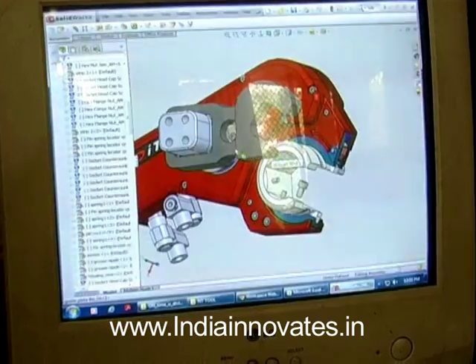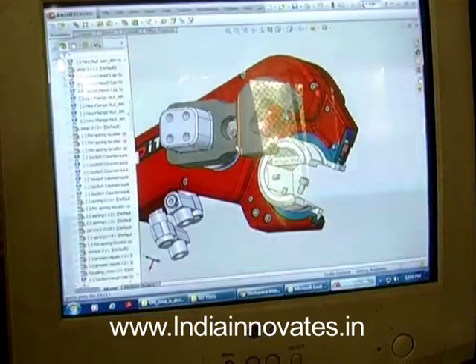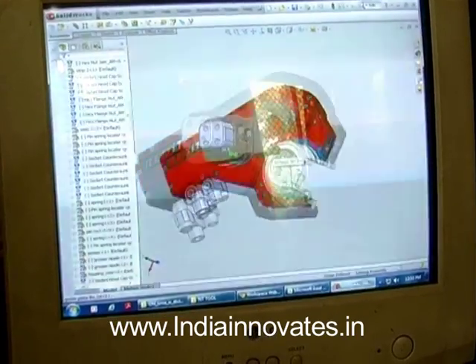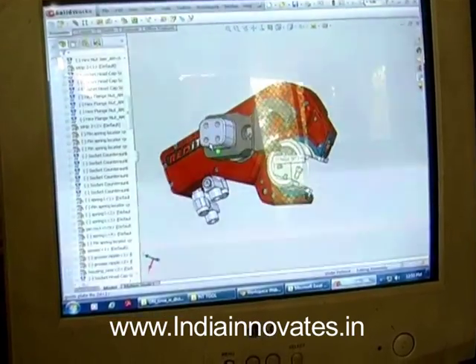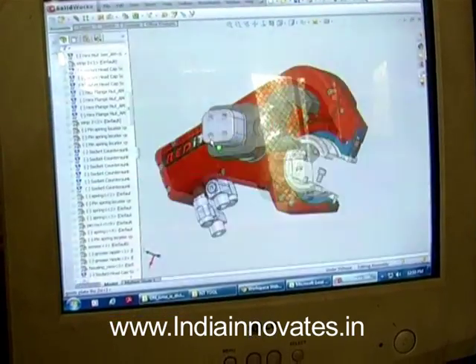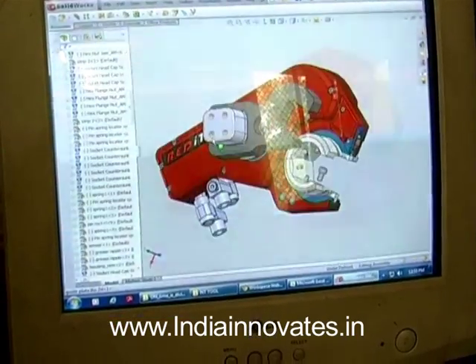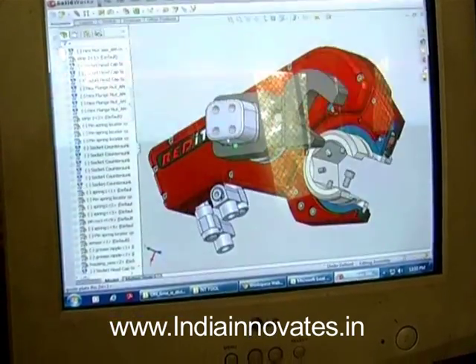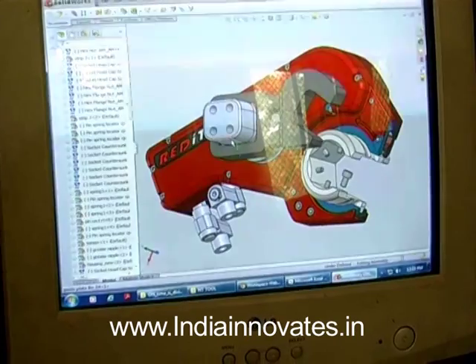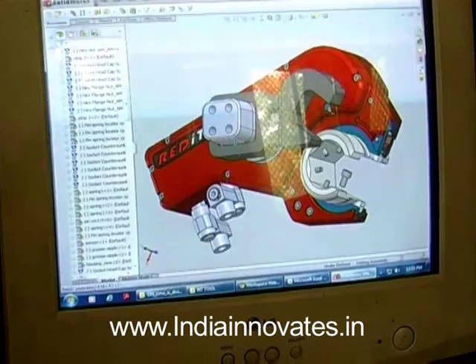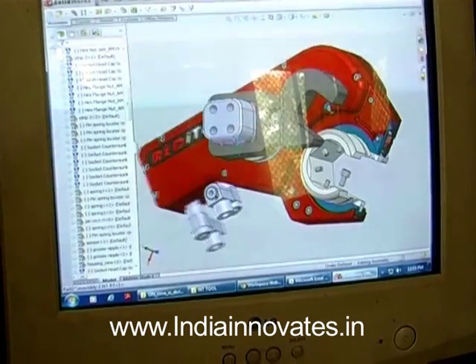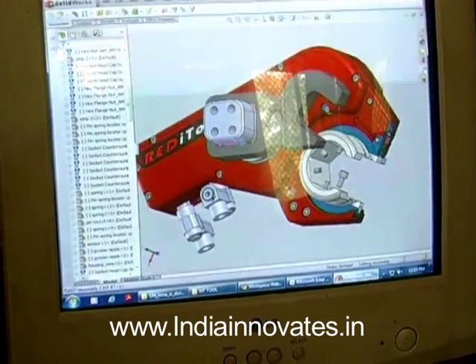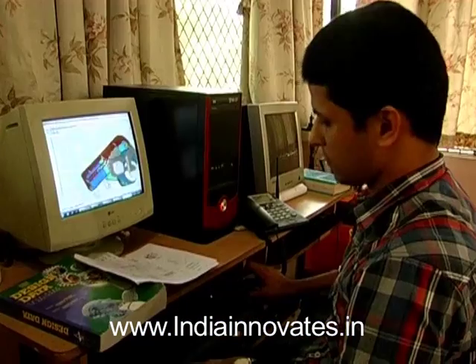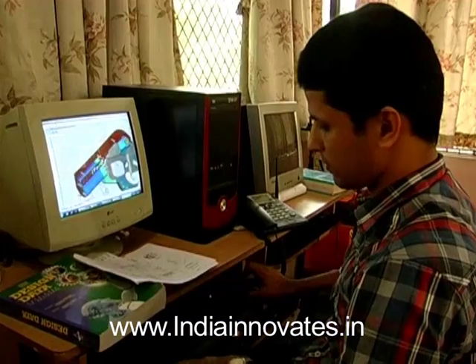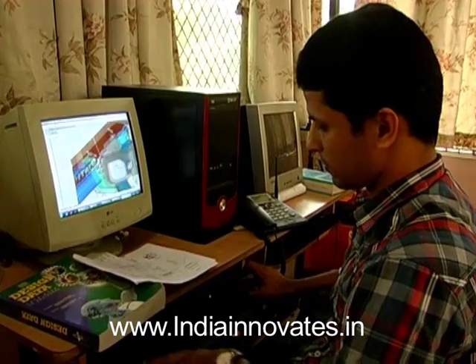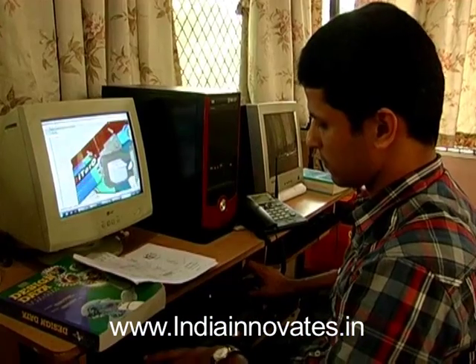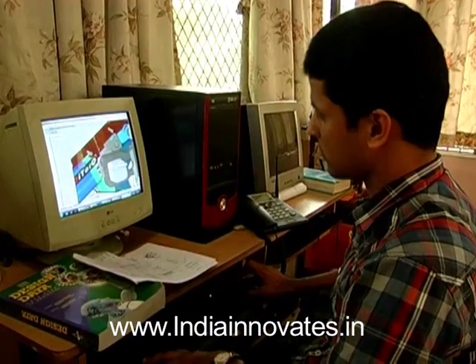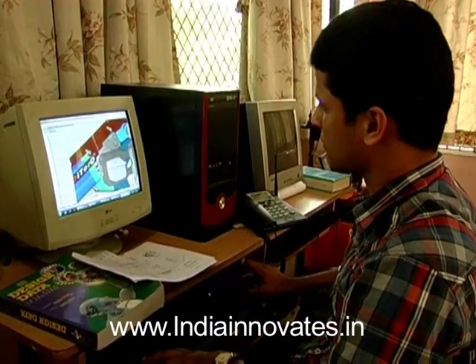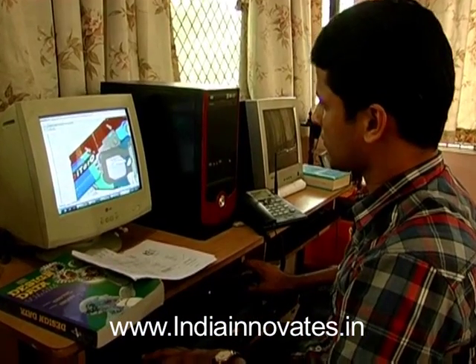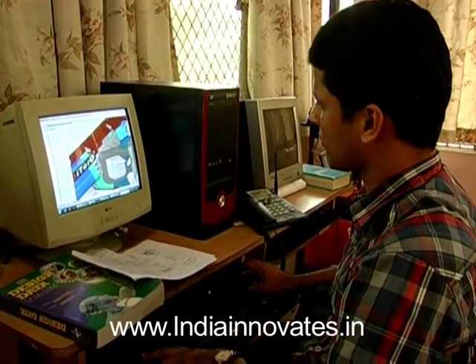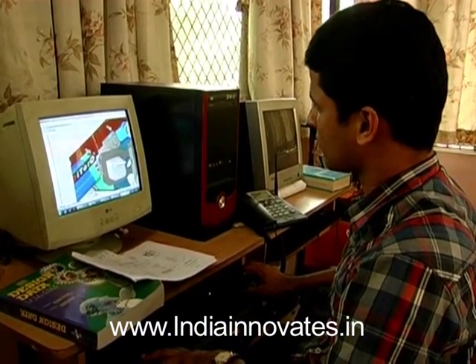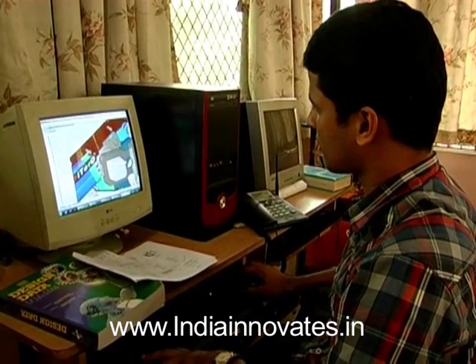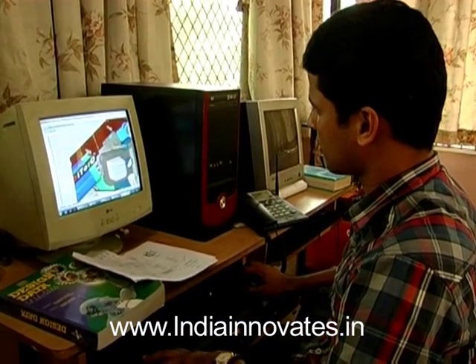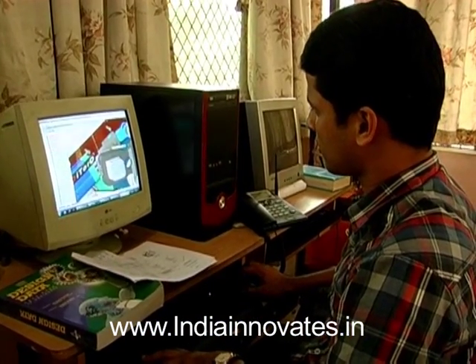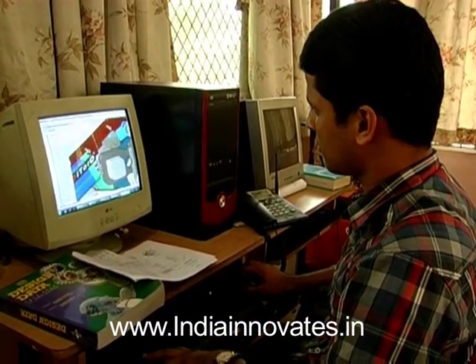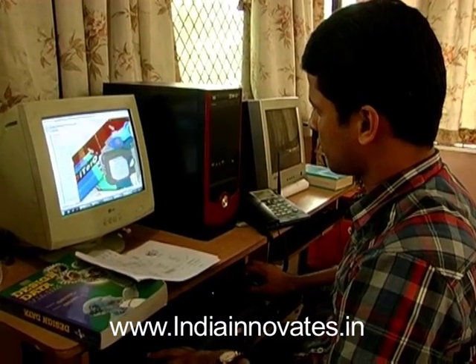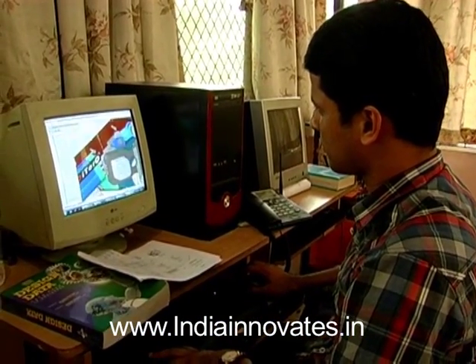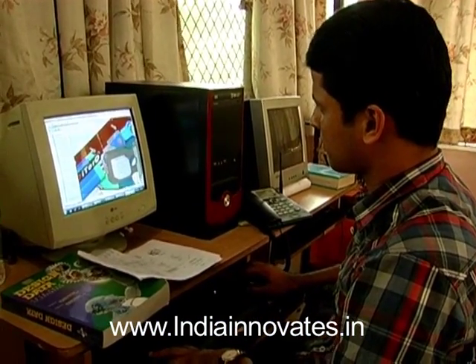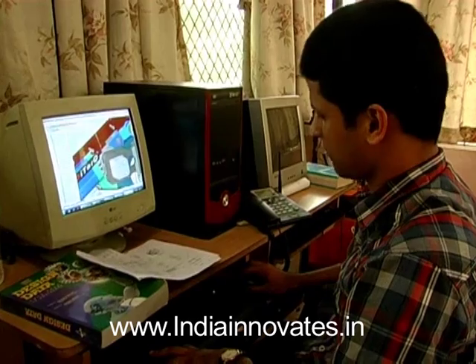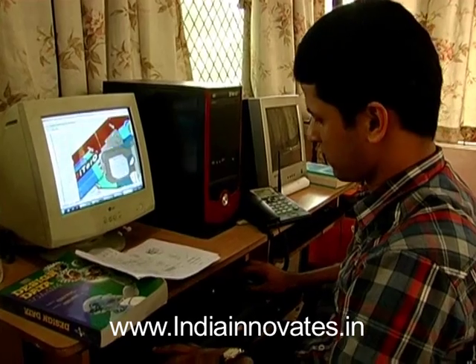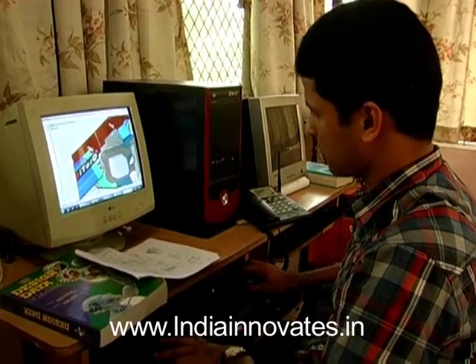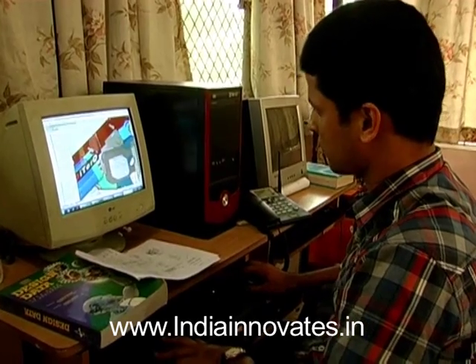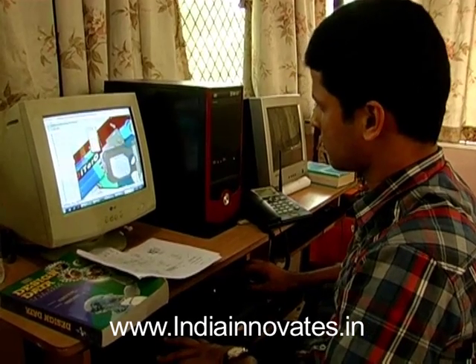The open-end spanner ReadyTorque has been selected as a top 50 innovation for the FIKI DST Lockheed Martin India Innovation Growth Program.